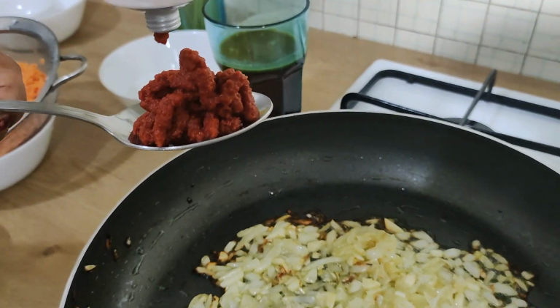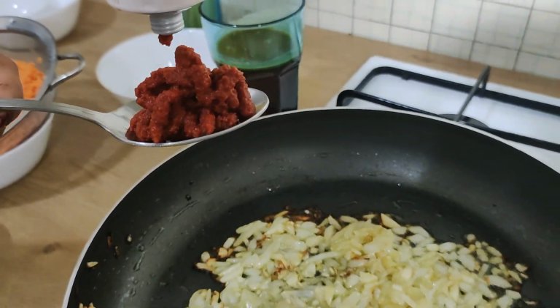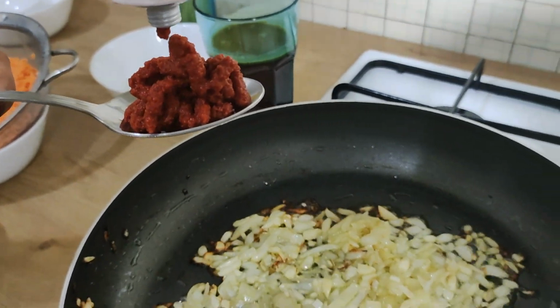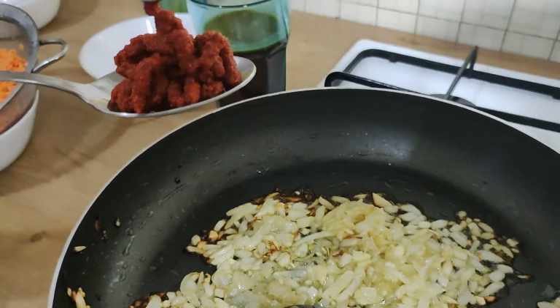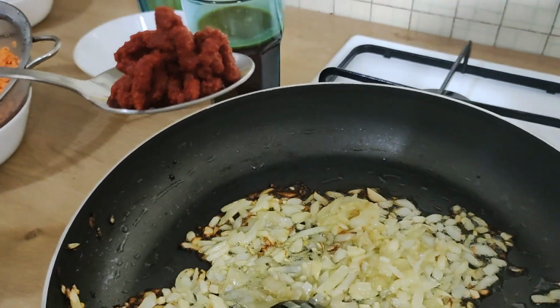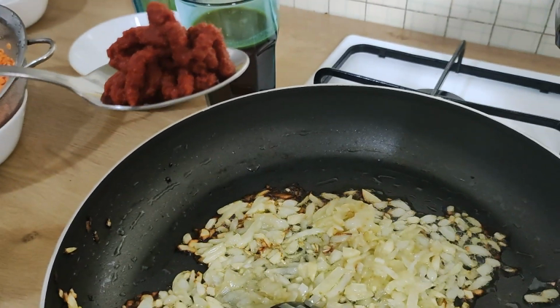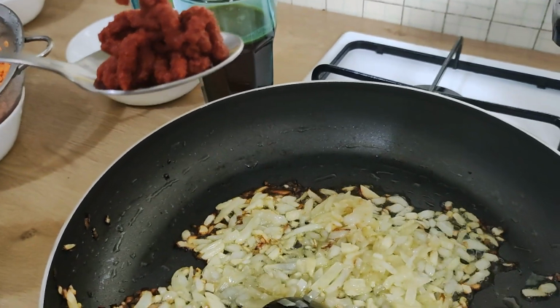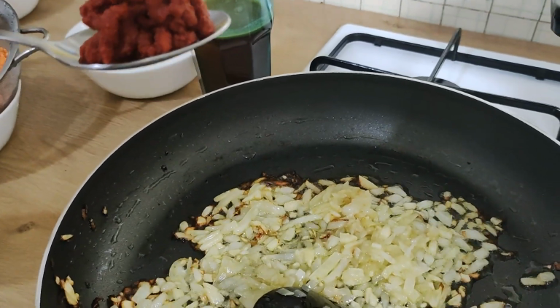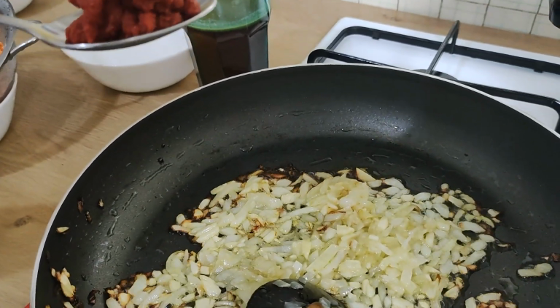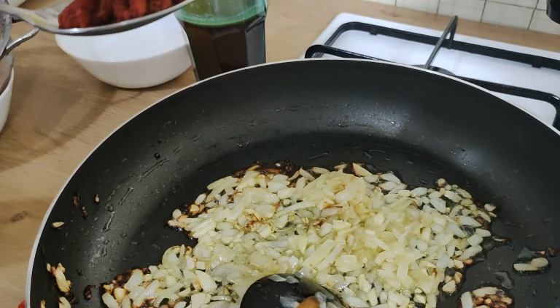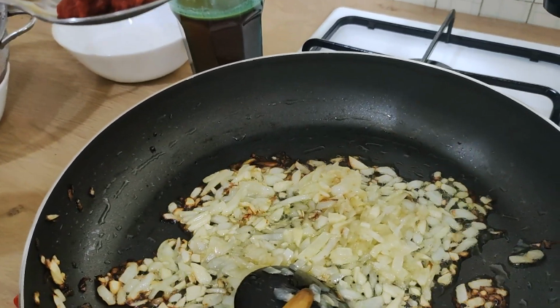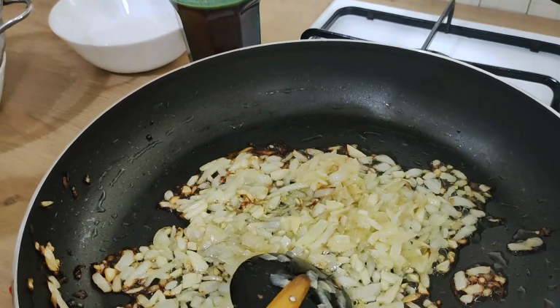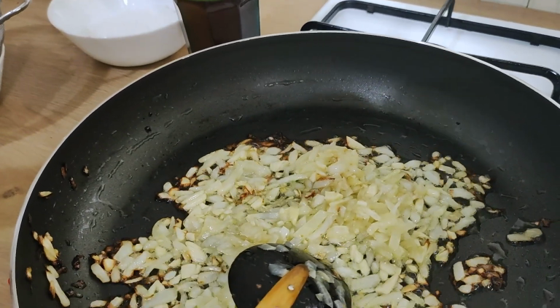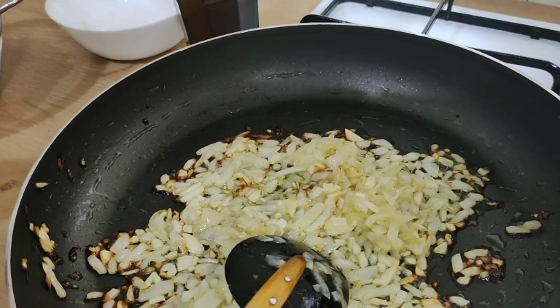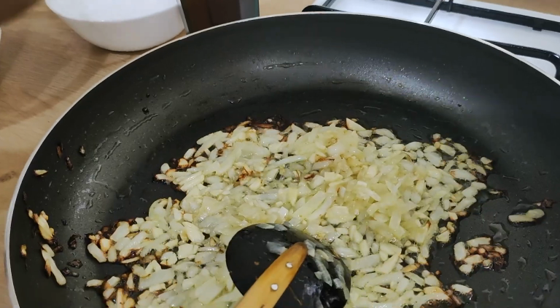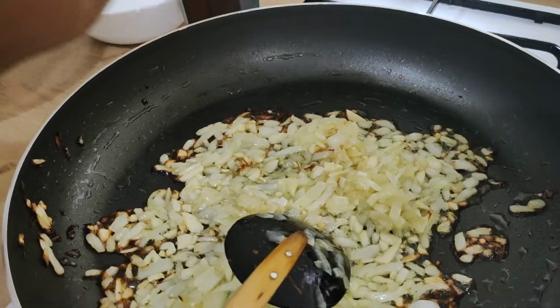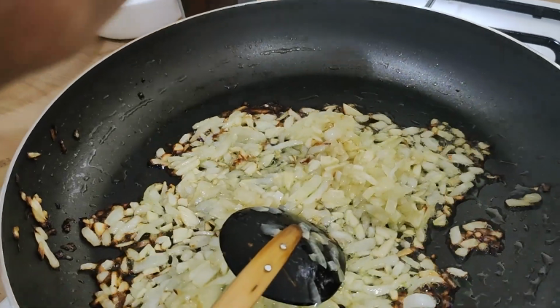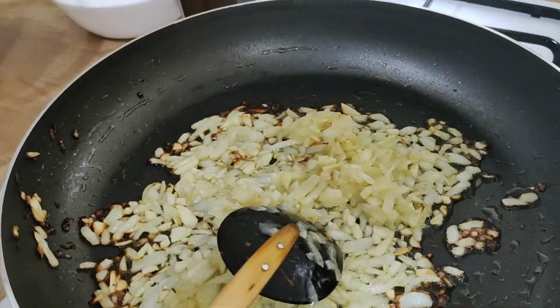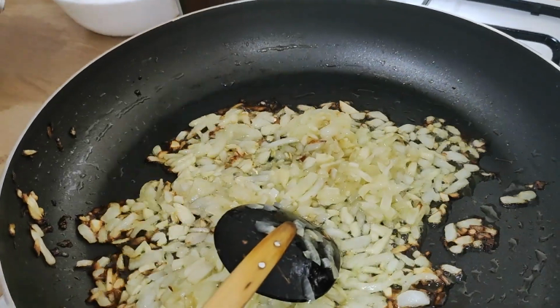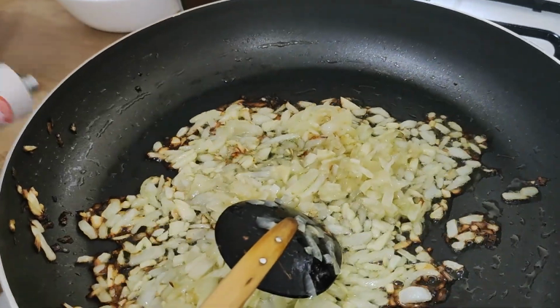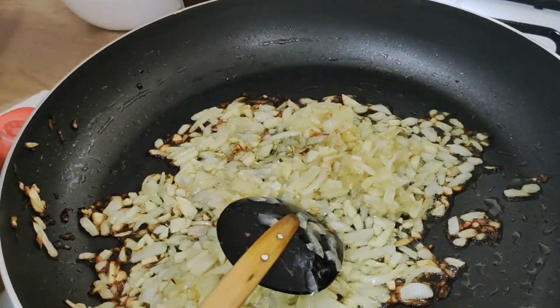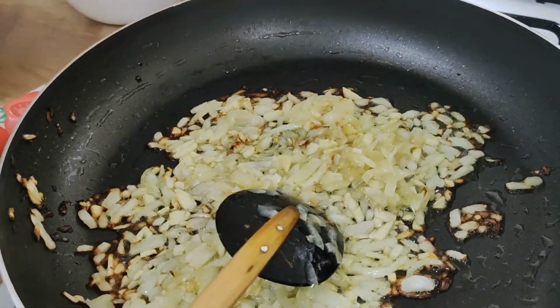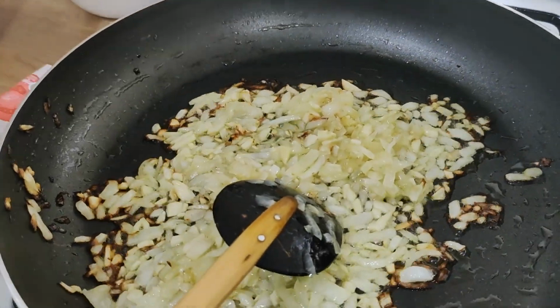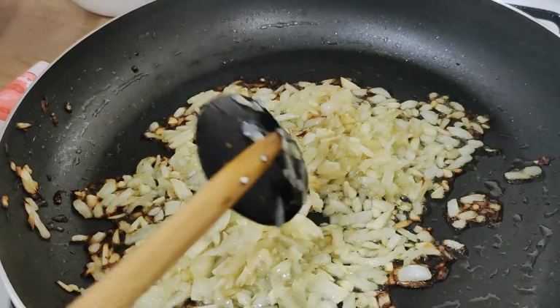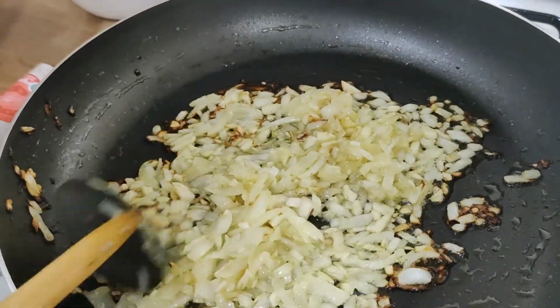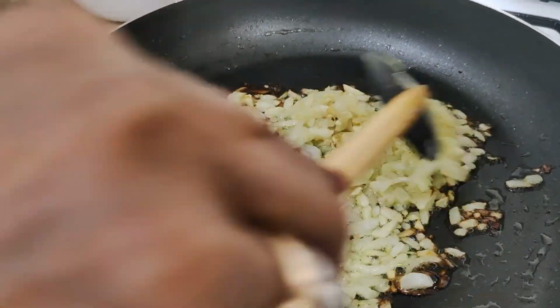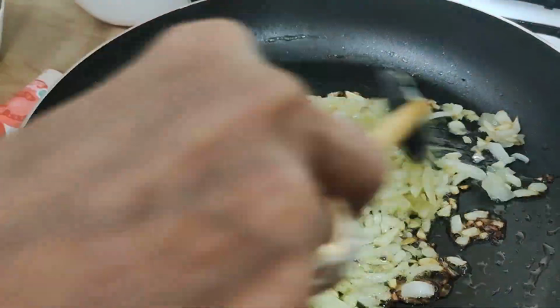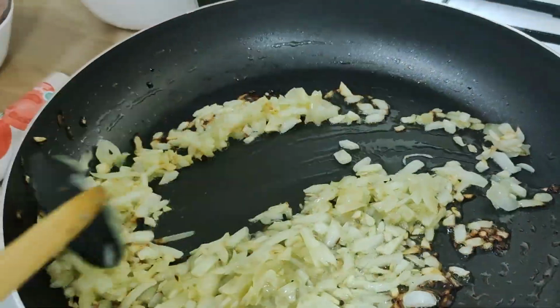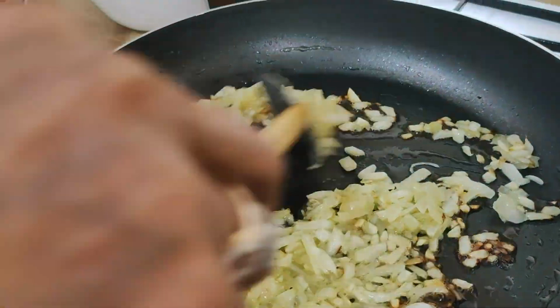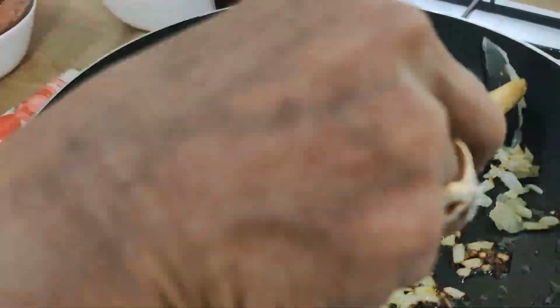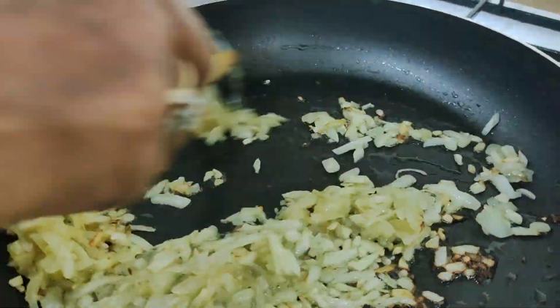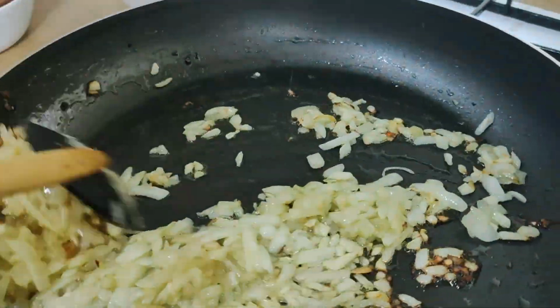Put the olive oil in the pan and fry the onion and garlic well, then stir in the curry powder and tomato paste well.